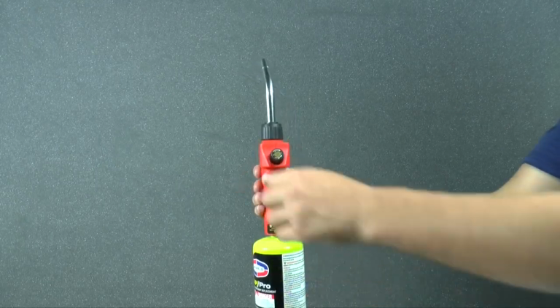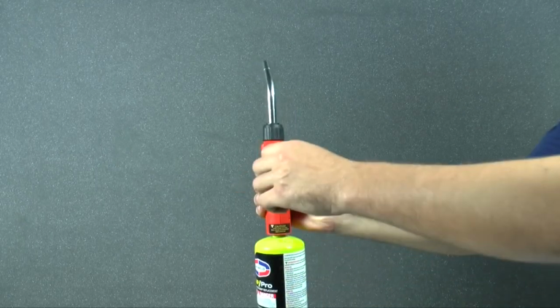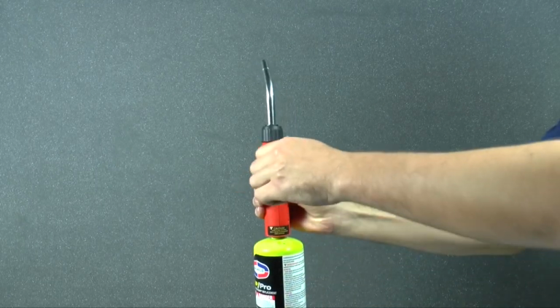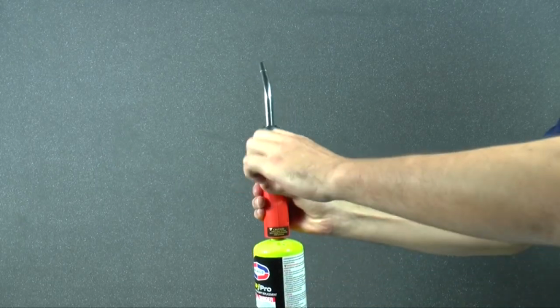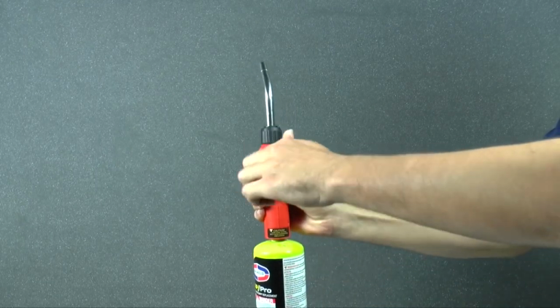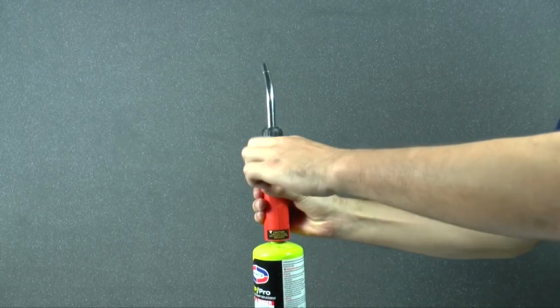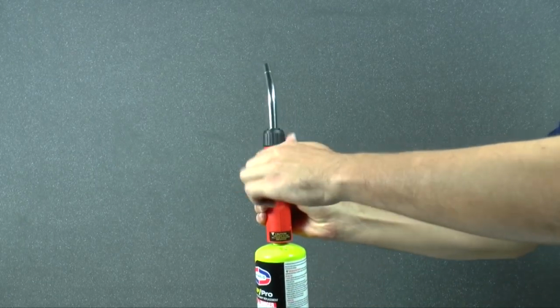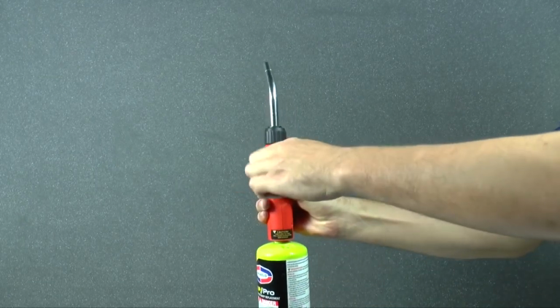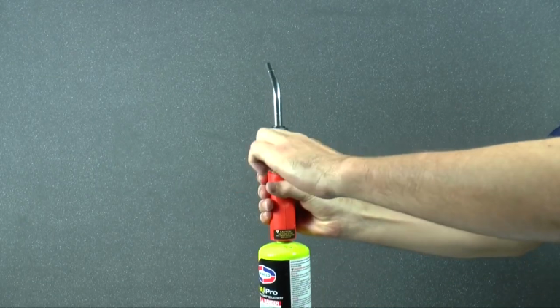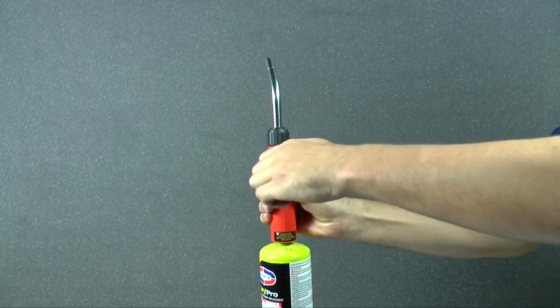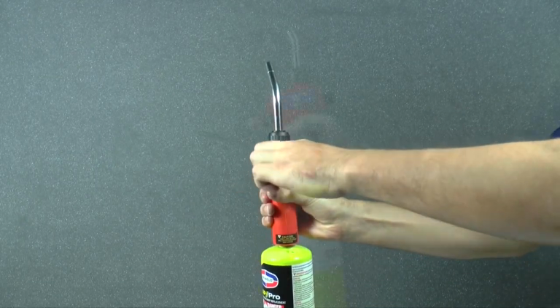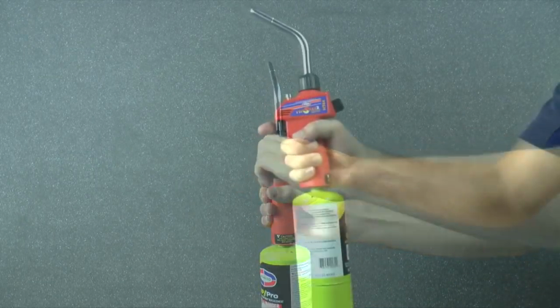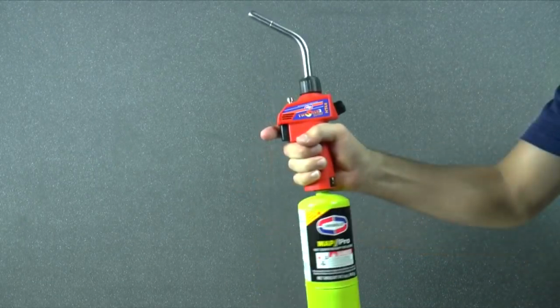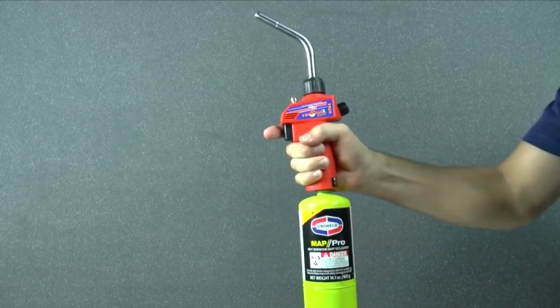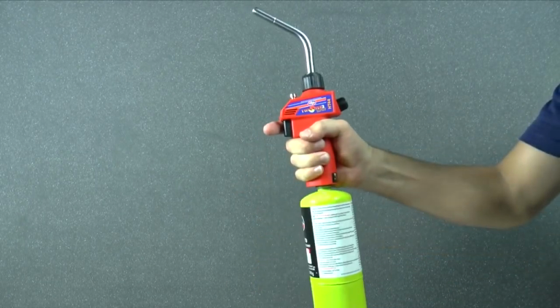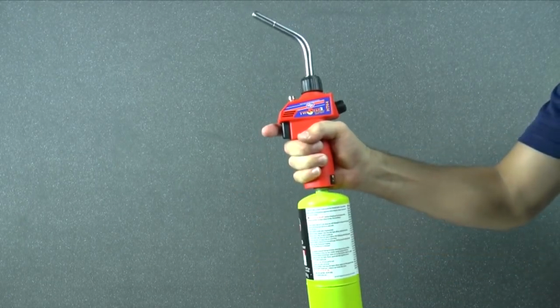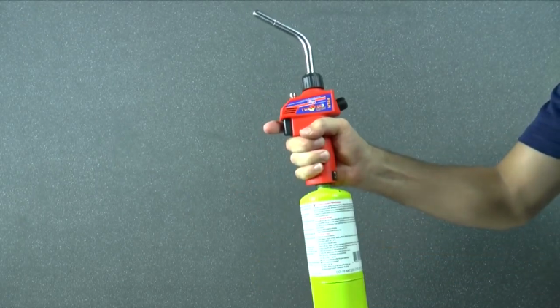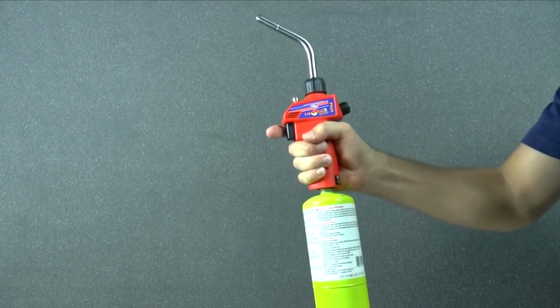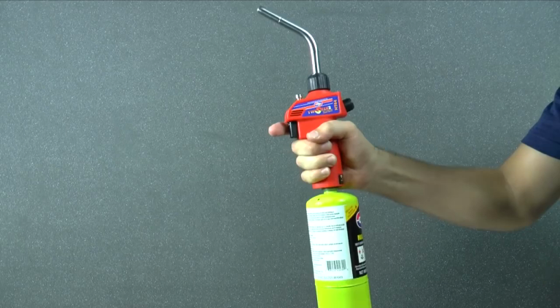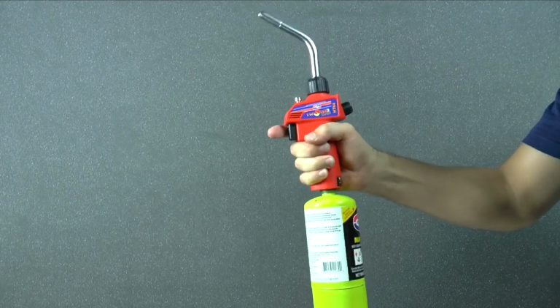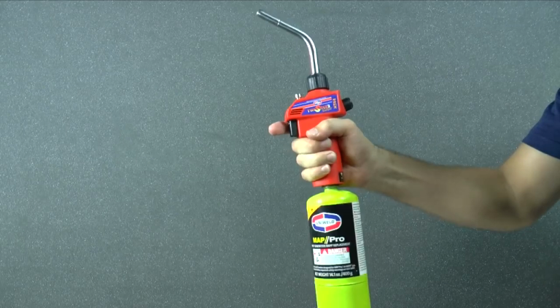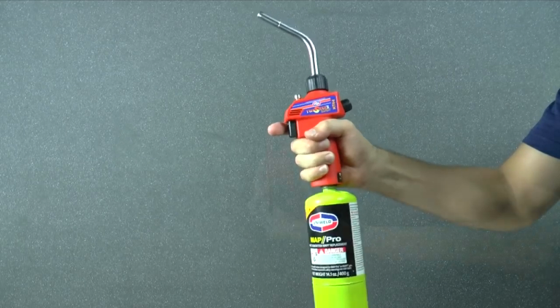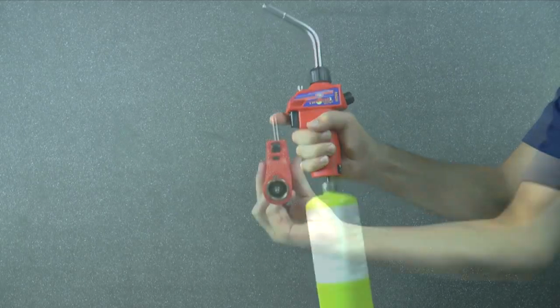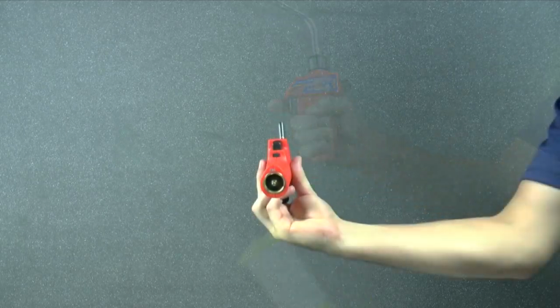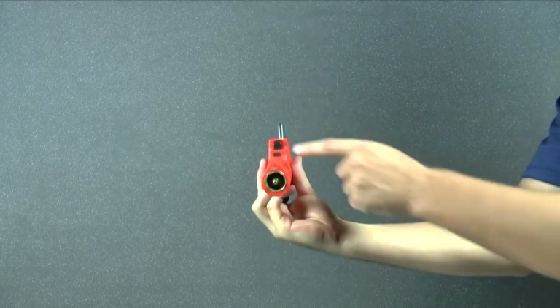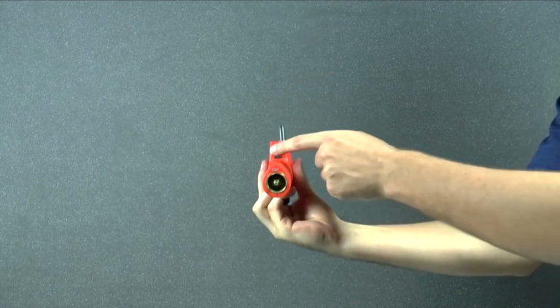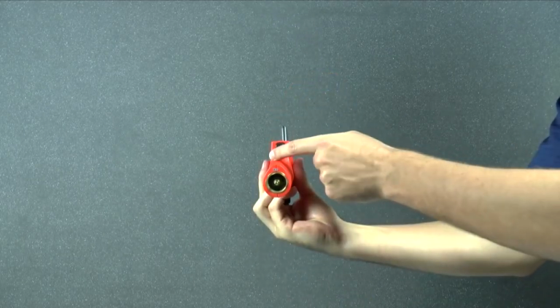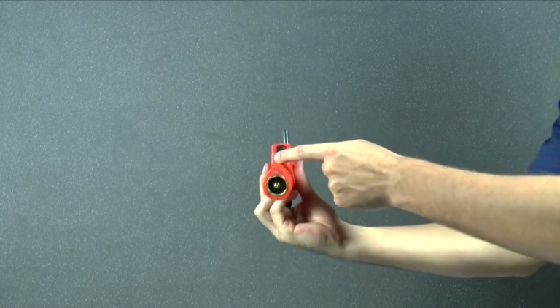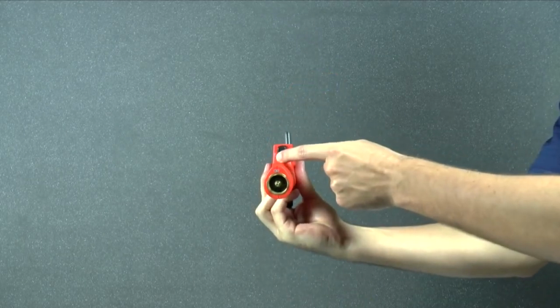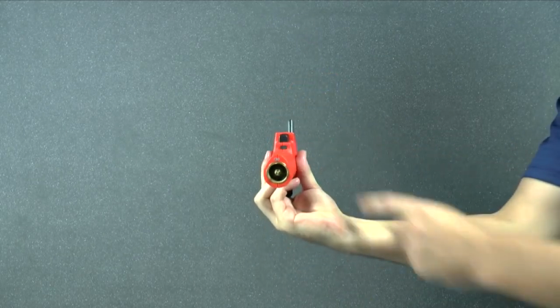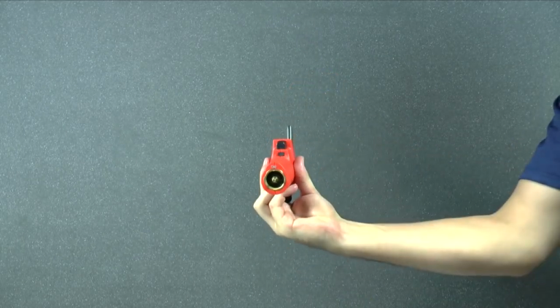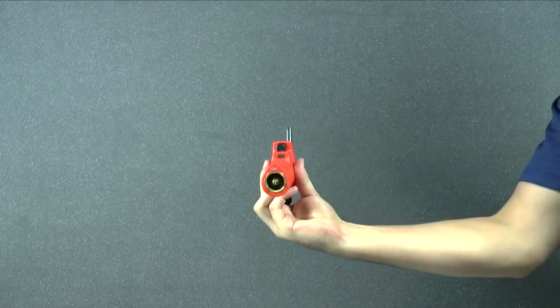When you're finished with the job, simply close the valve, disconnect the hand torch from the cylinder, and engage the safety trigger lock for safe storage.